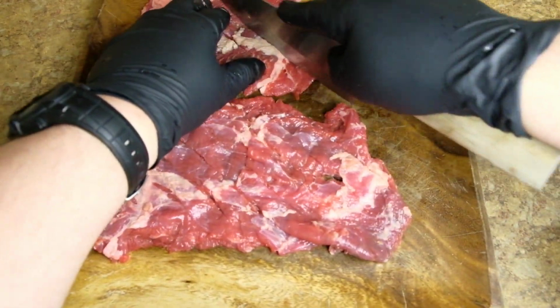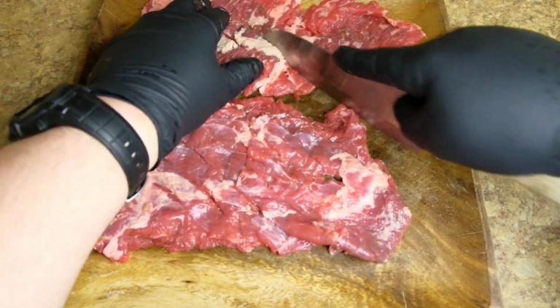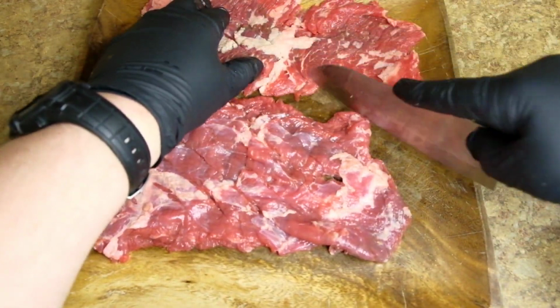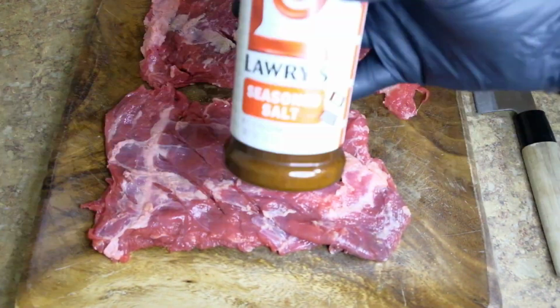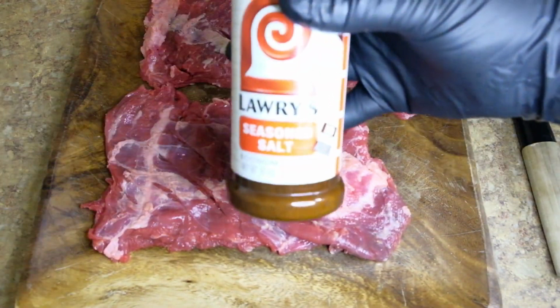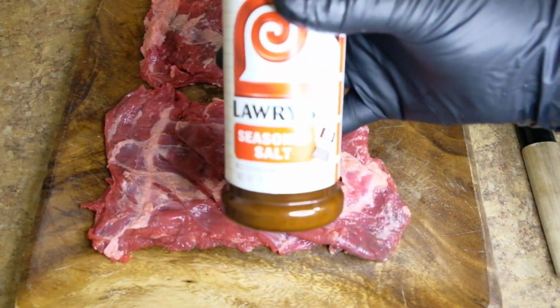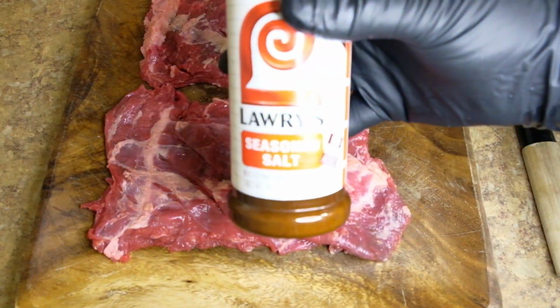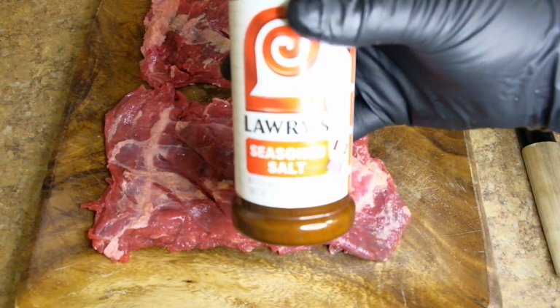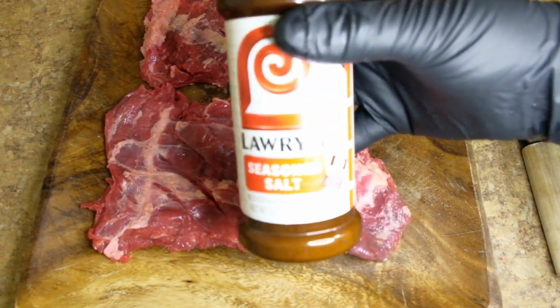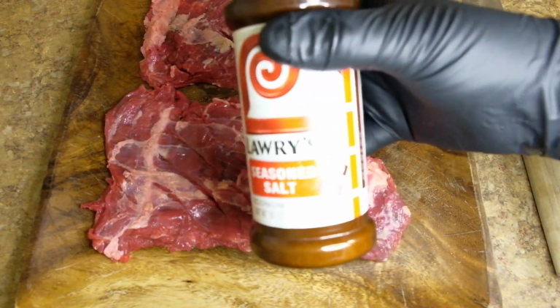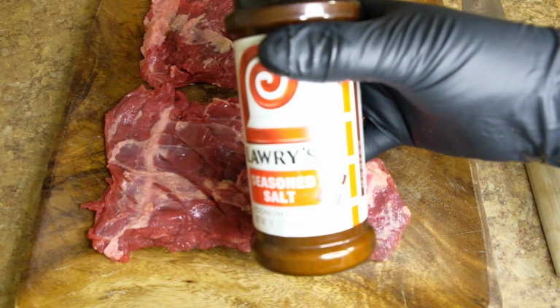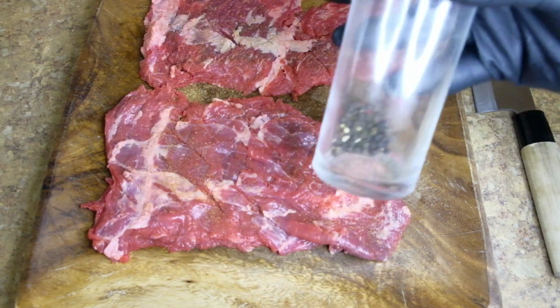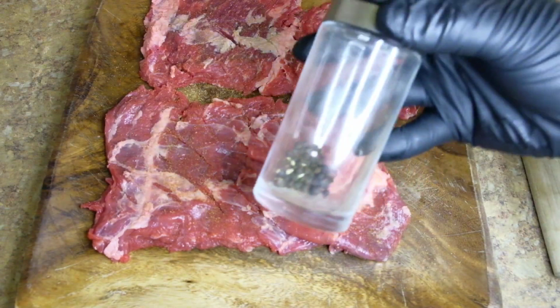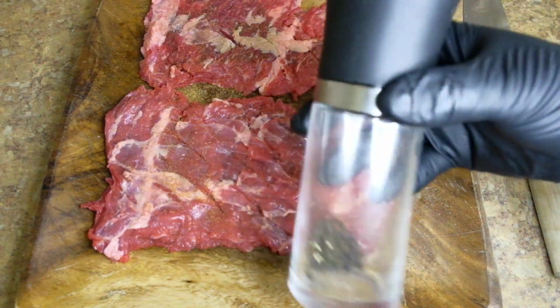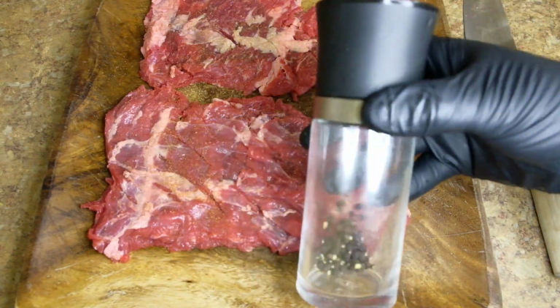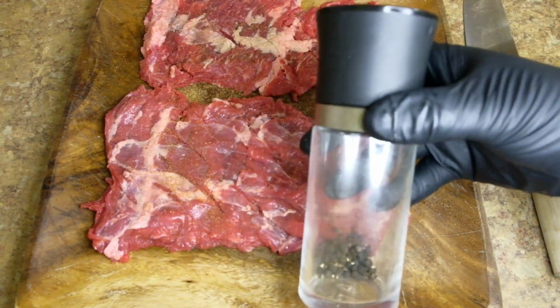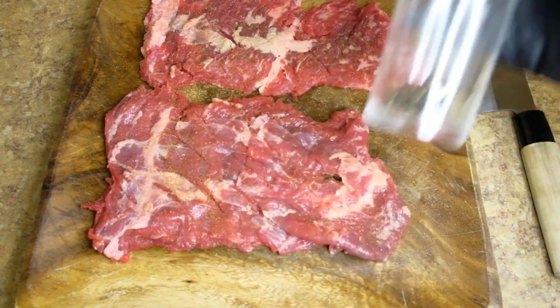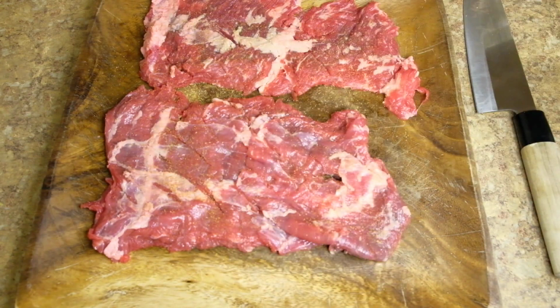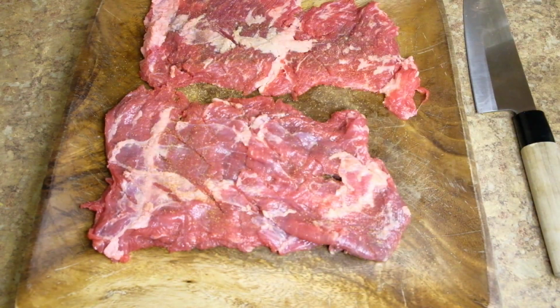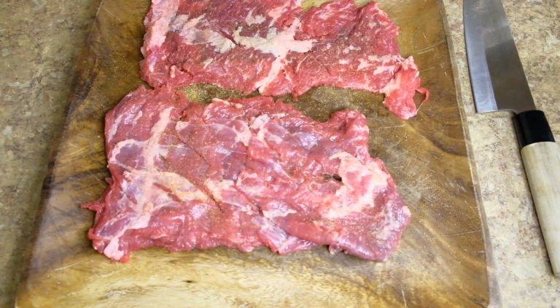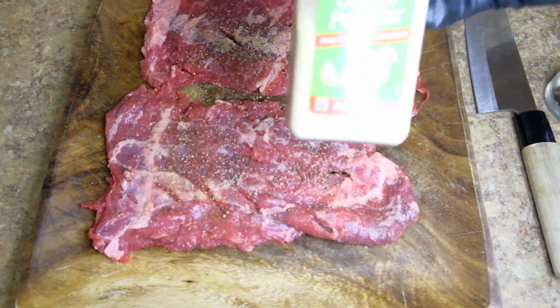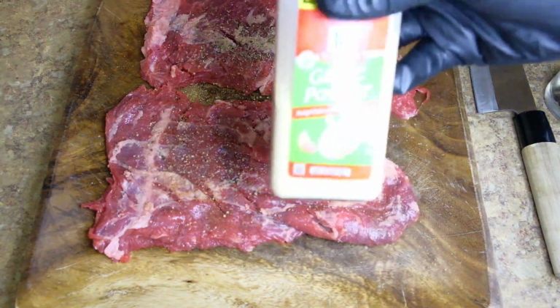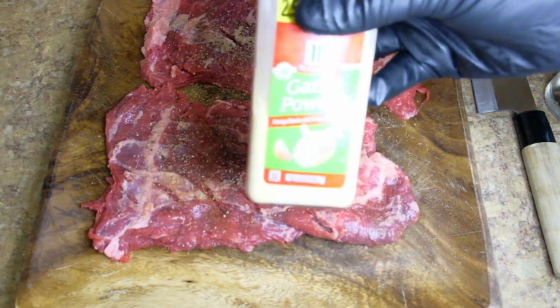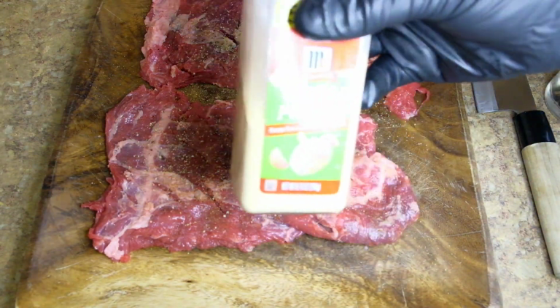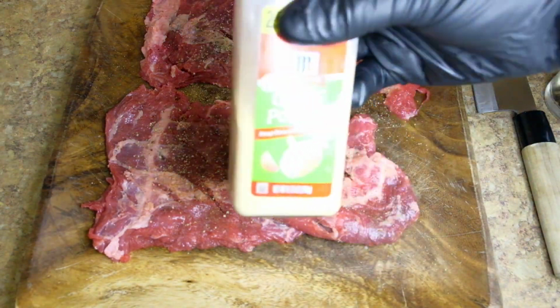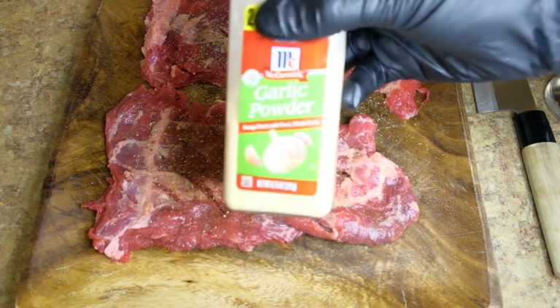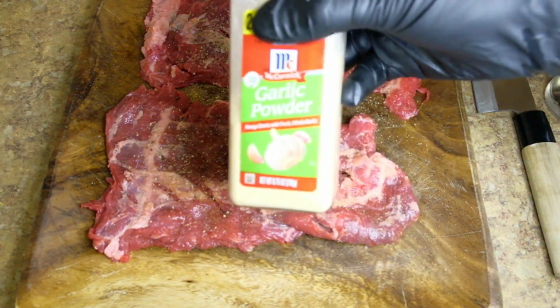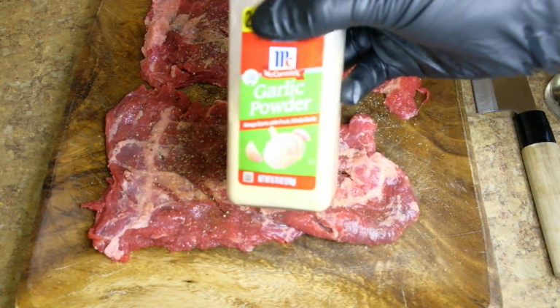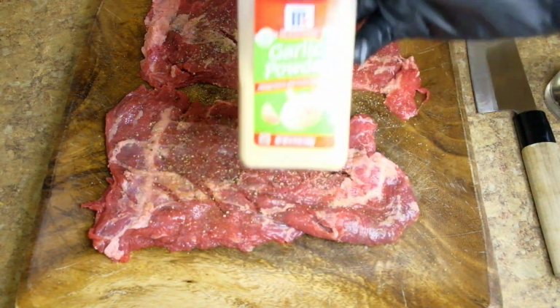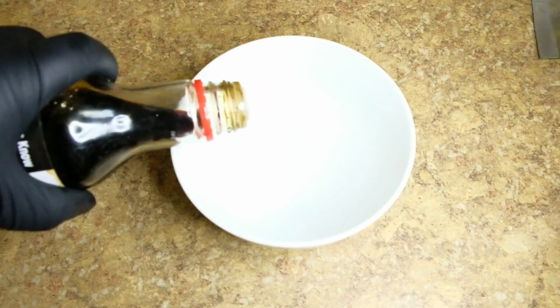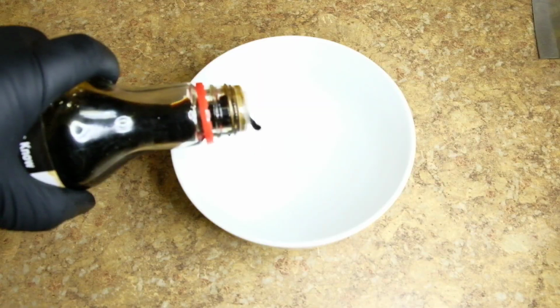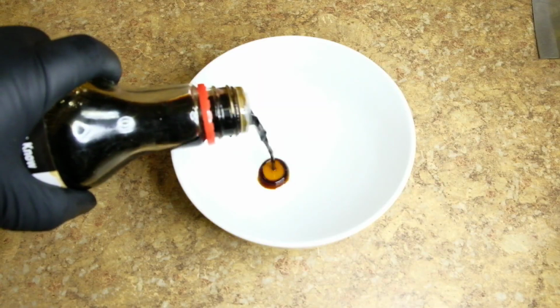Then we're going to take our Lawry's seasoned salt, freshly ground black pepper, and some garlic powder, and season up that steak.